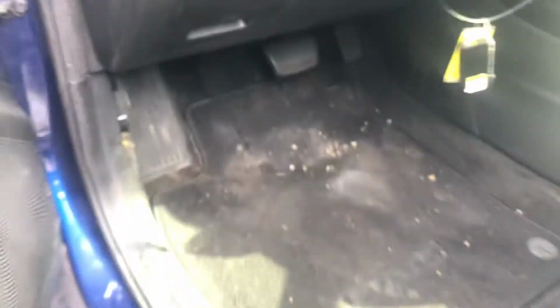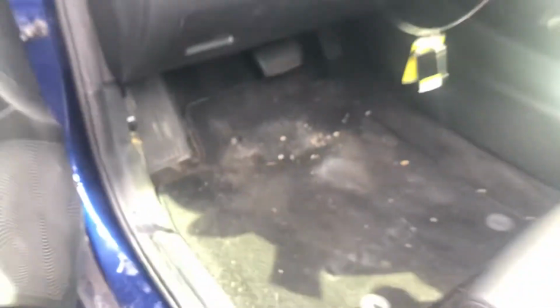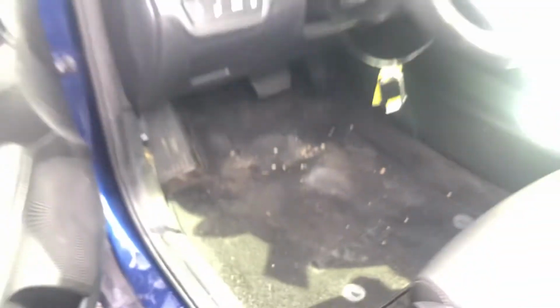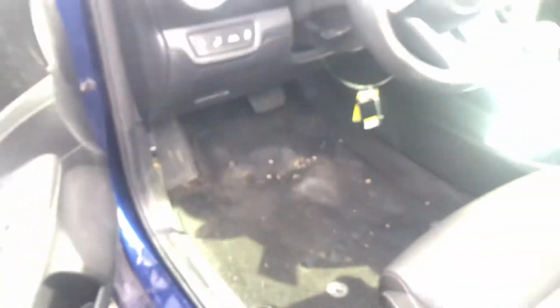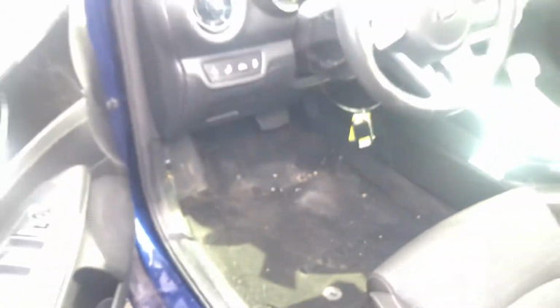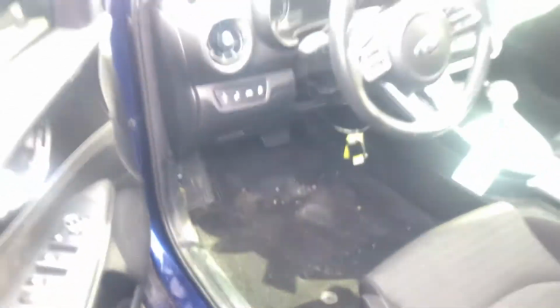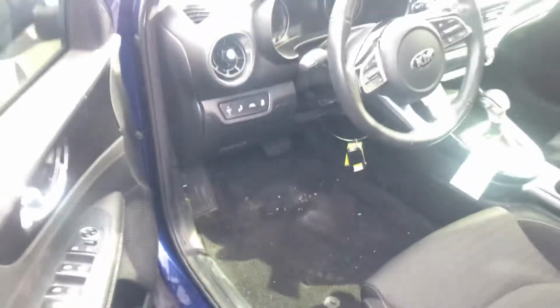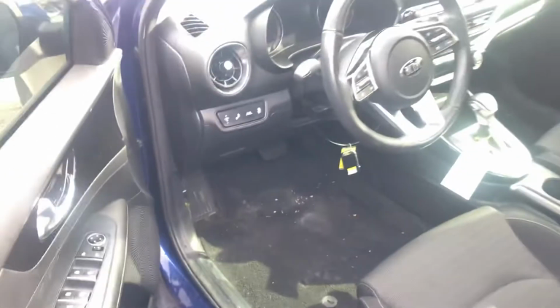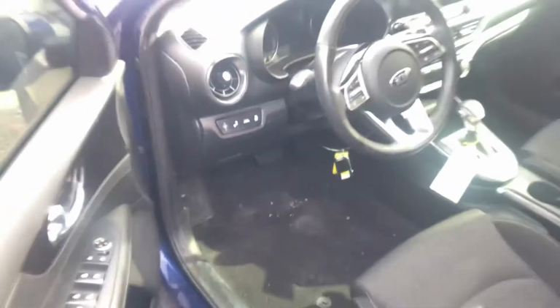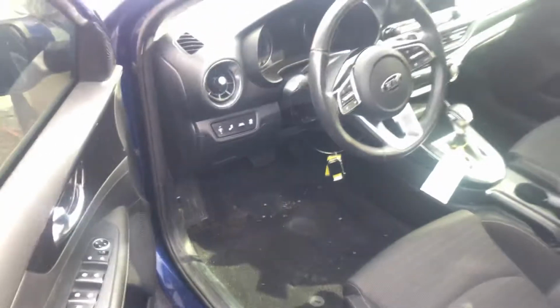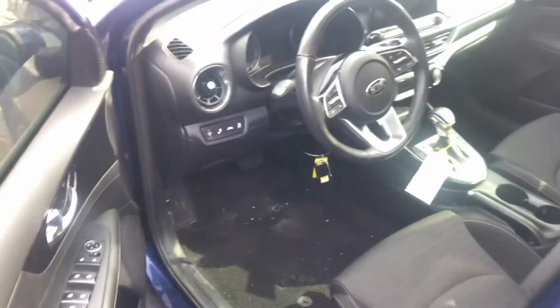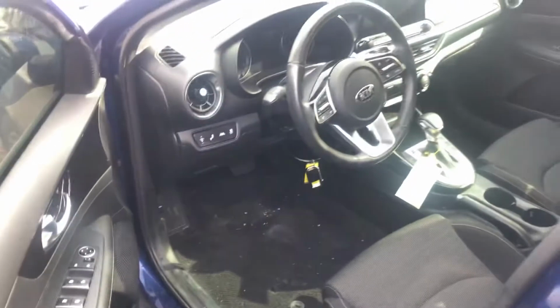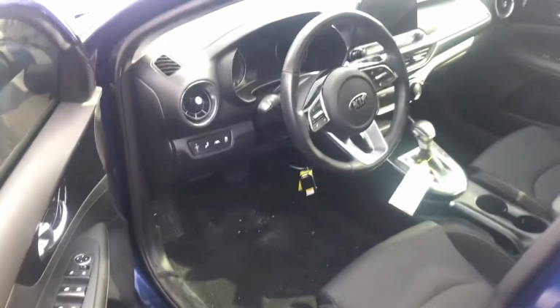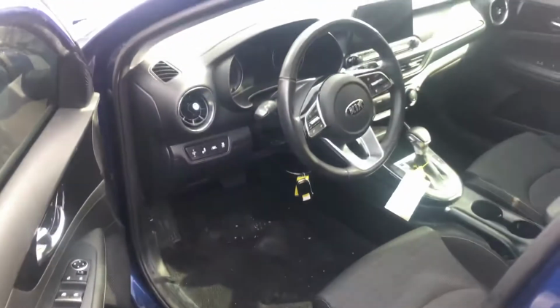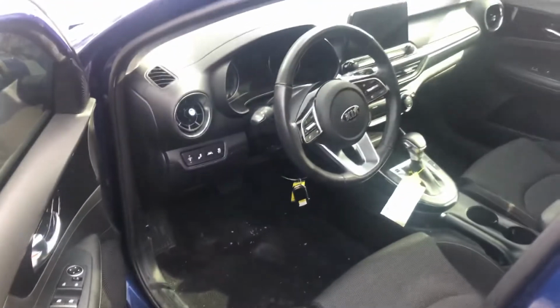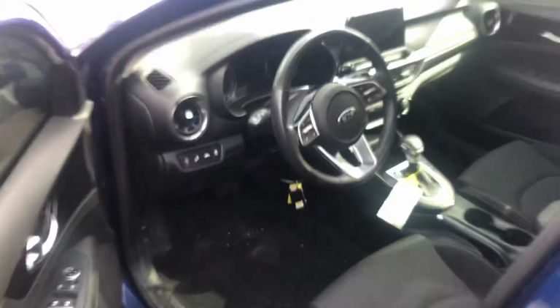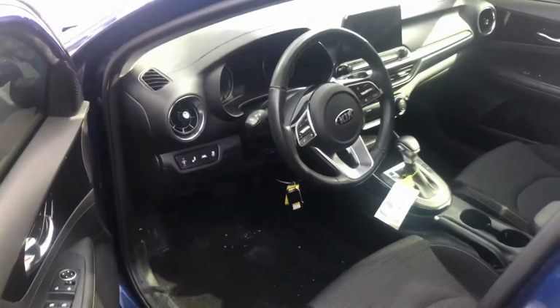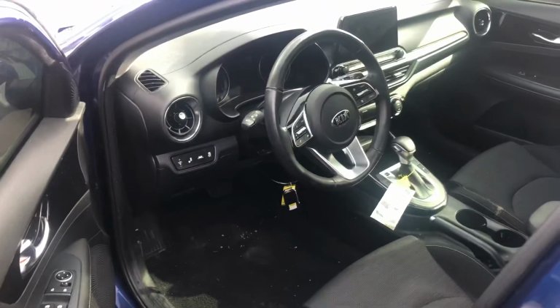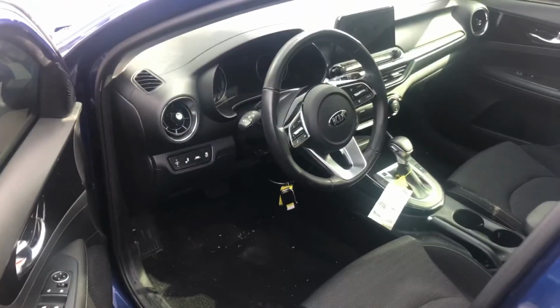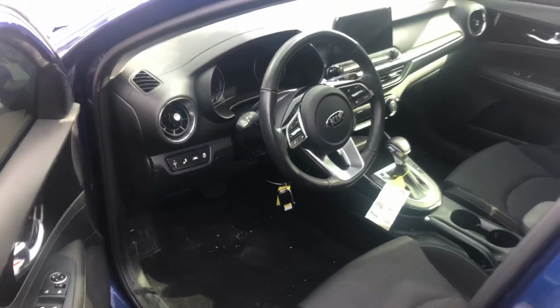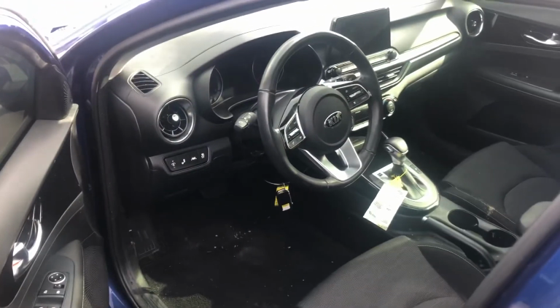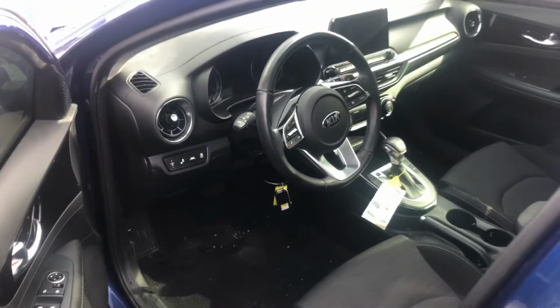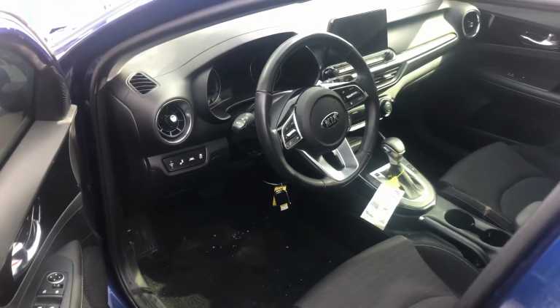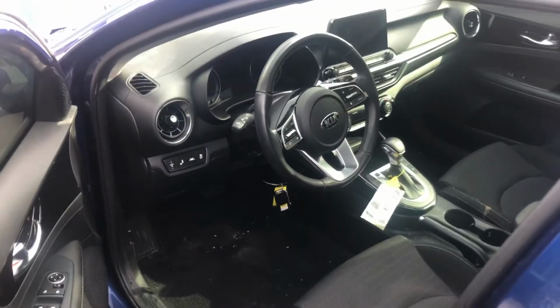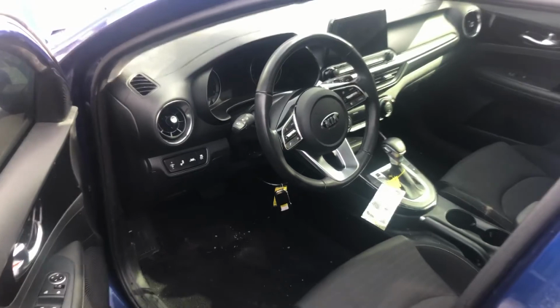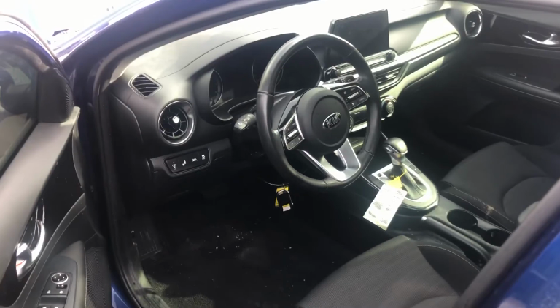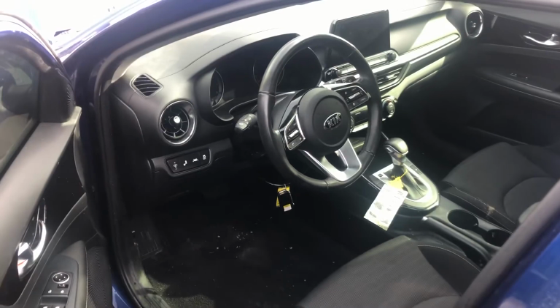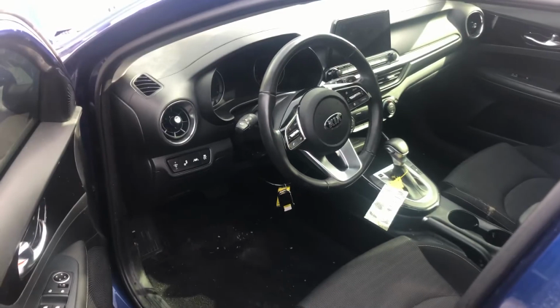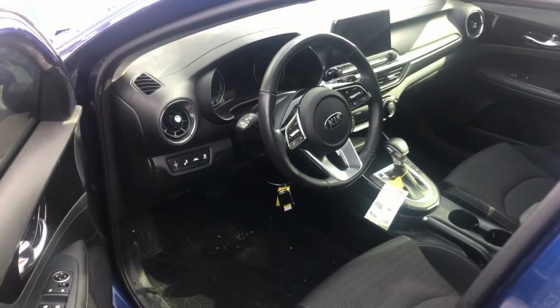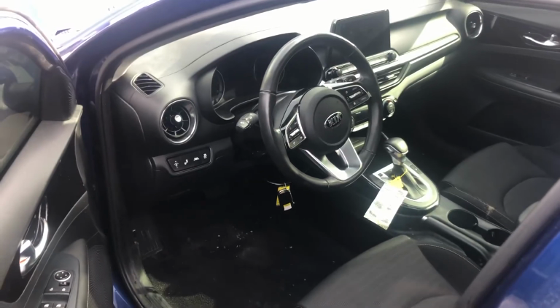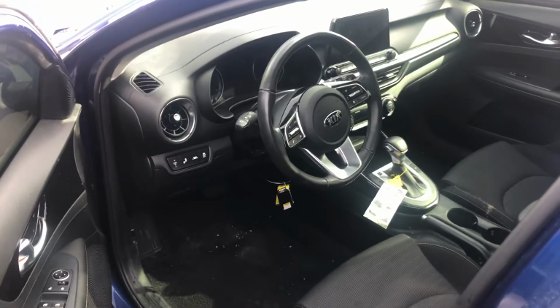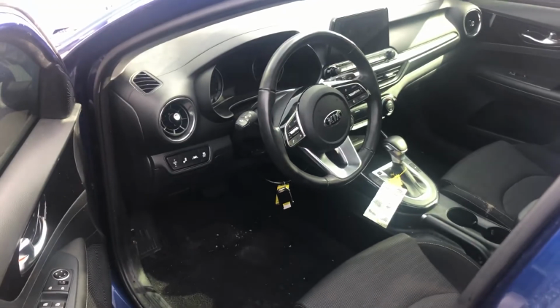And those are all the fuse box locations for this car. Thank you for watching.